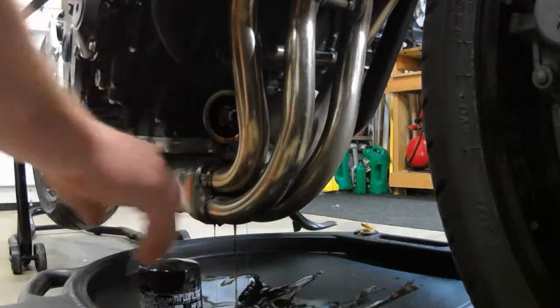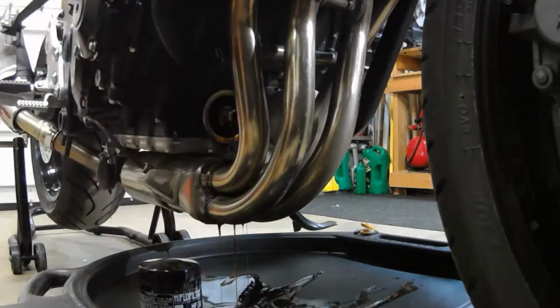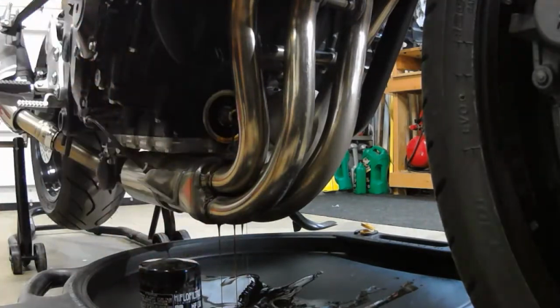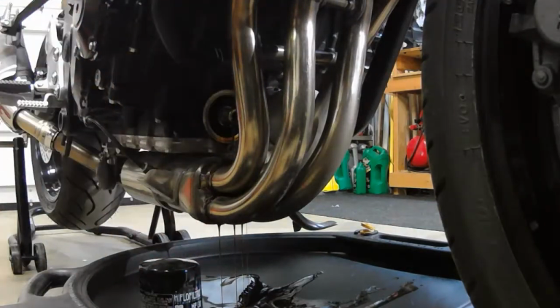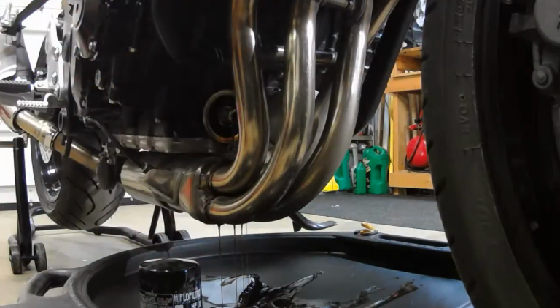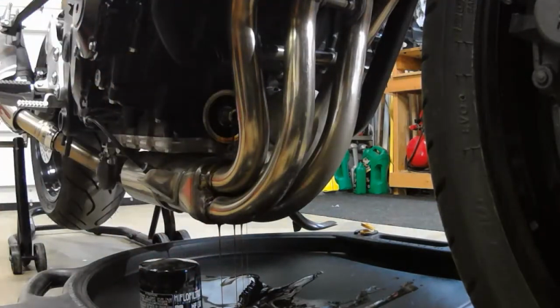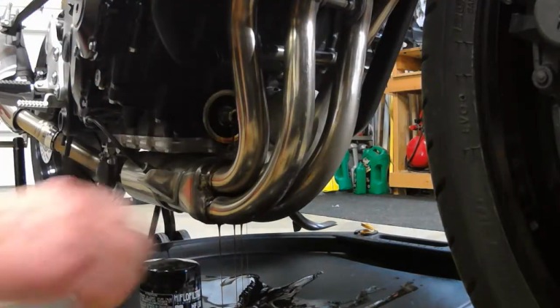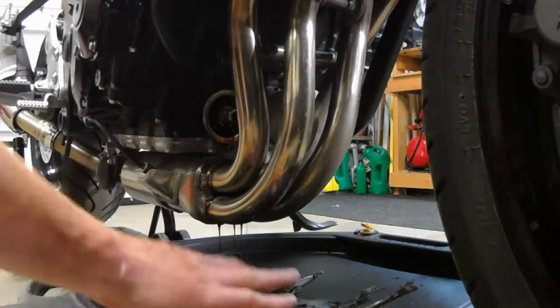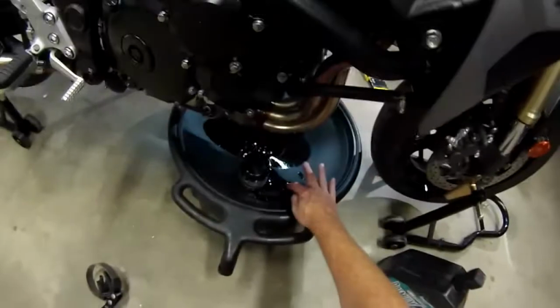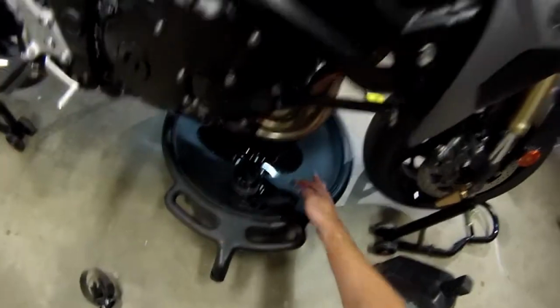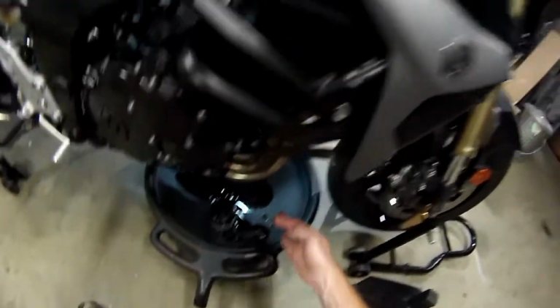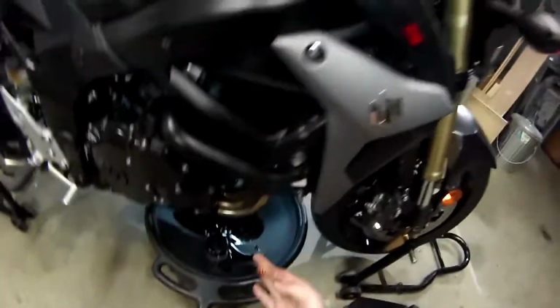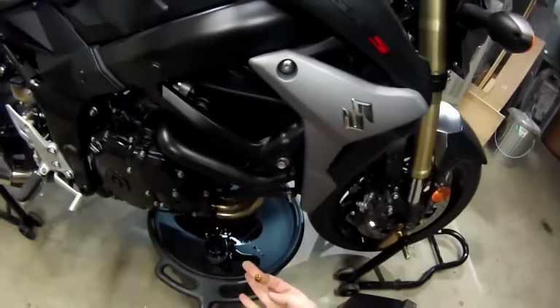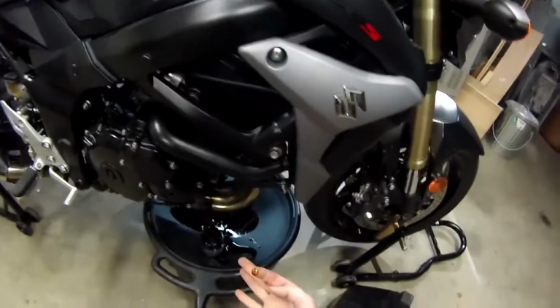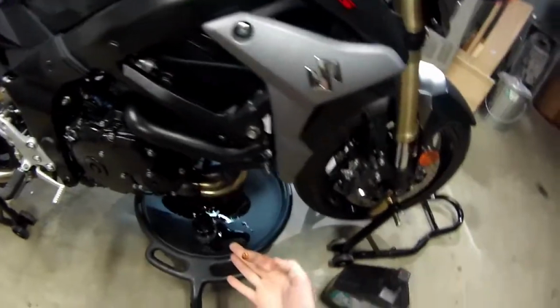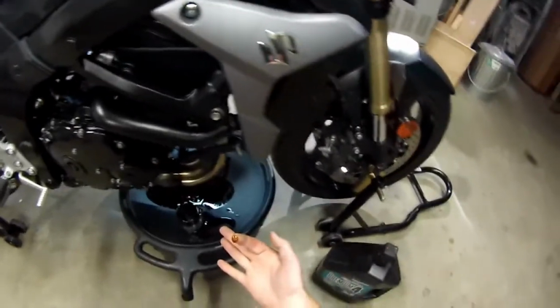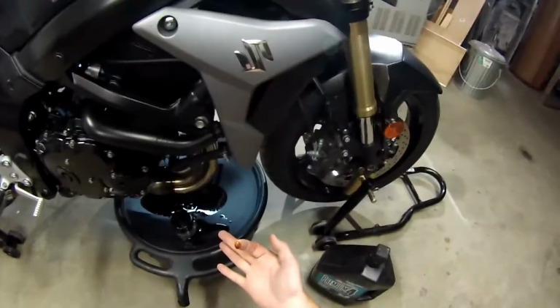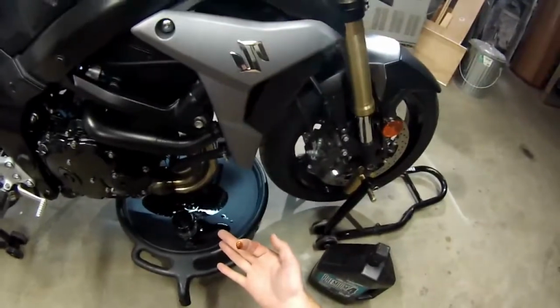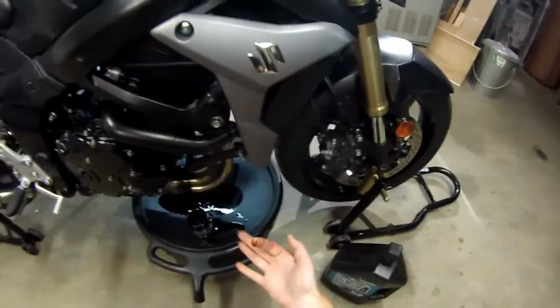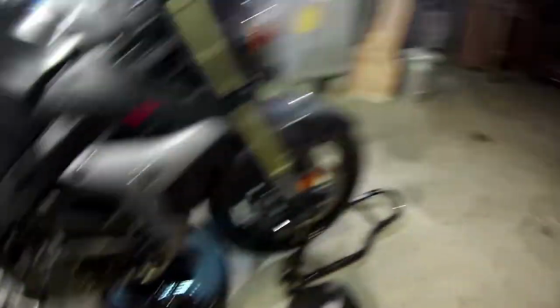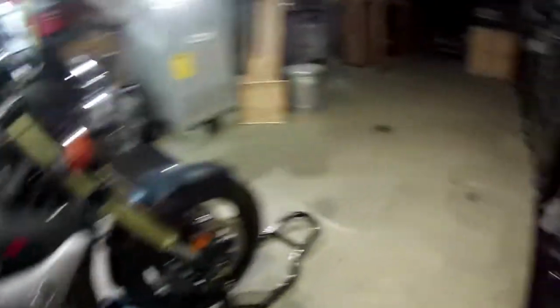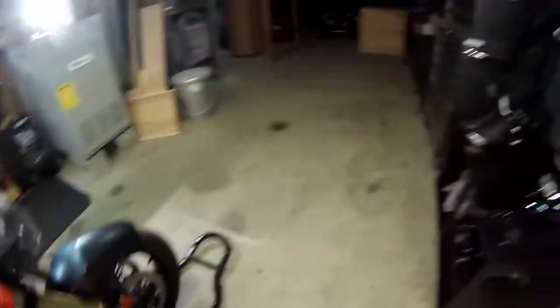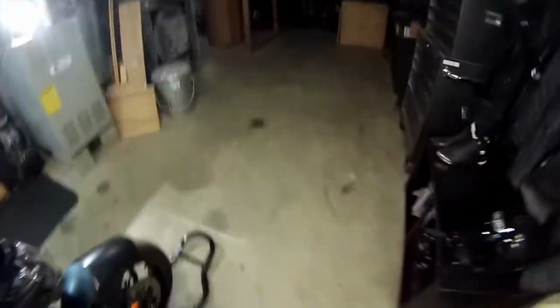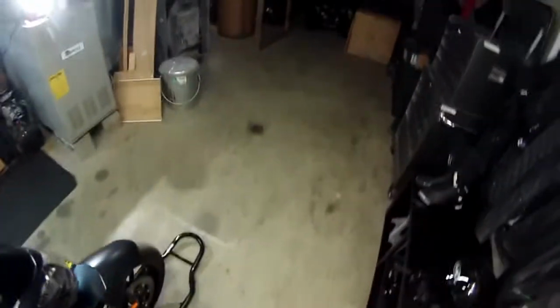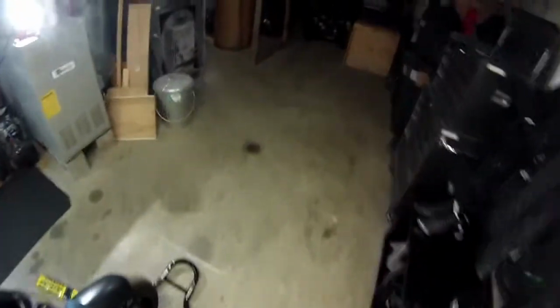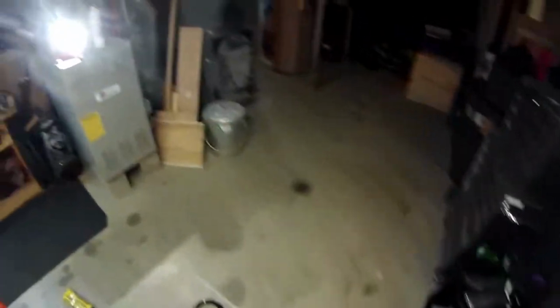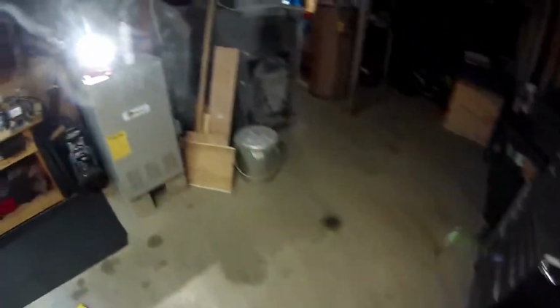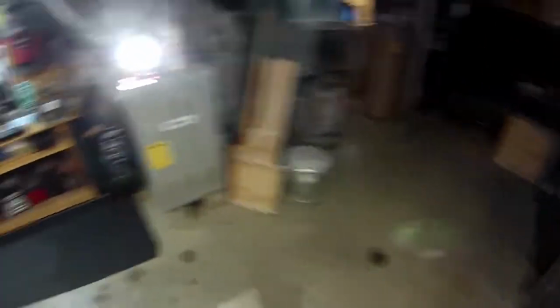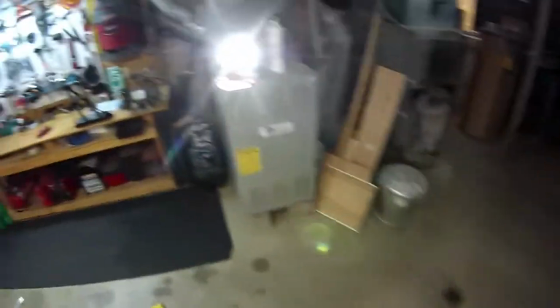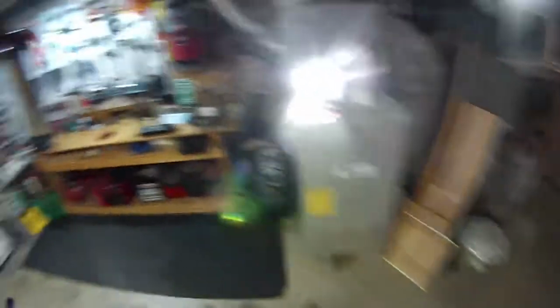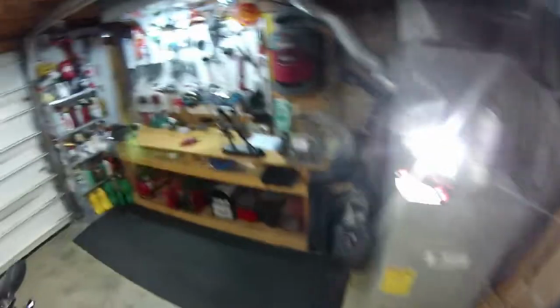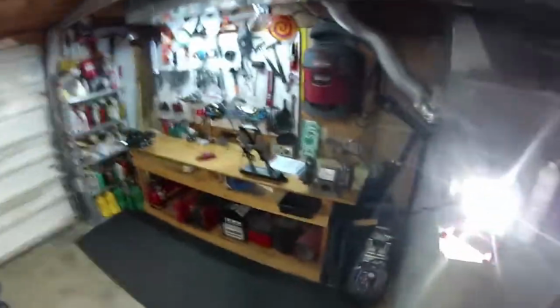Let it drain. The oil still looks really clean, which is really good.